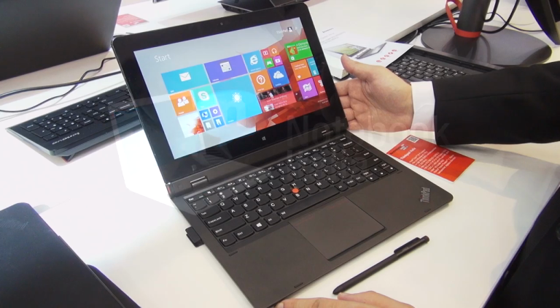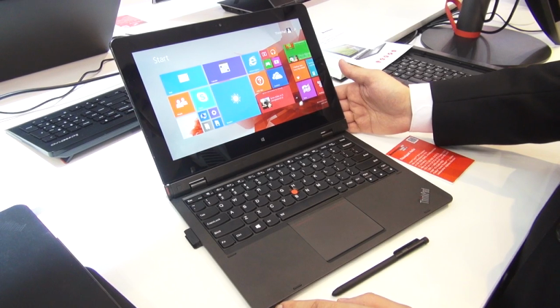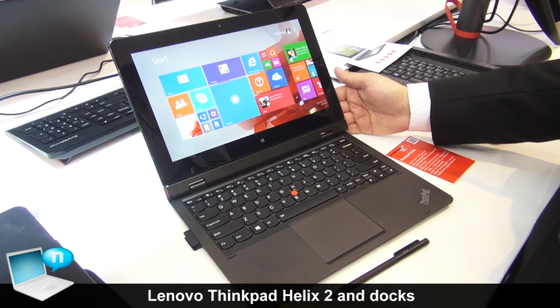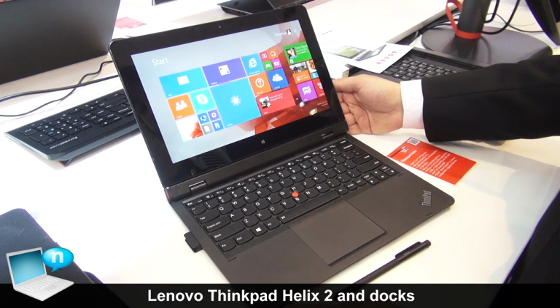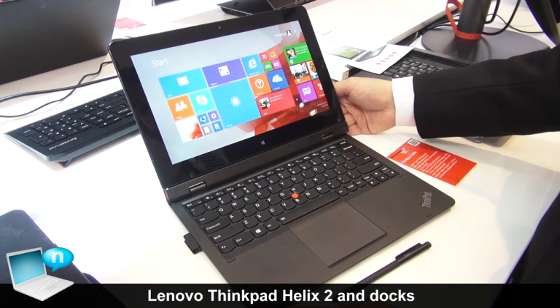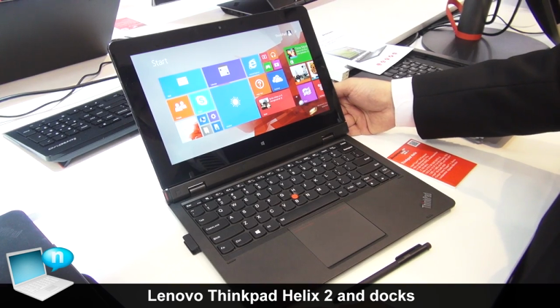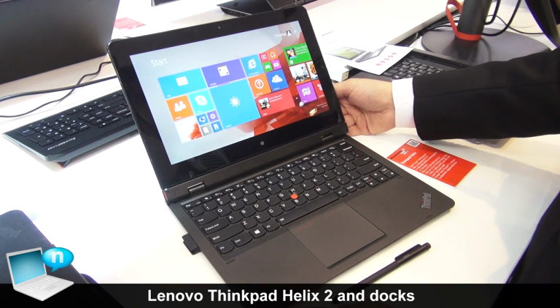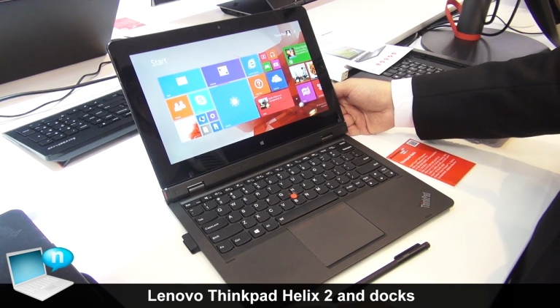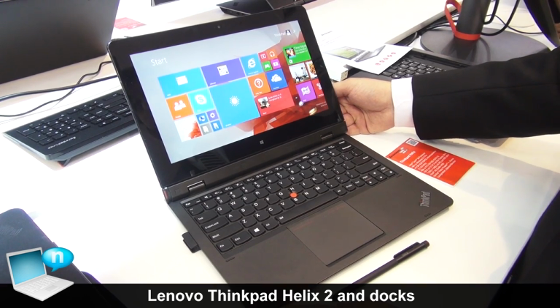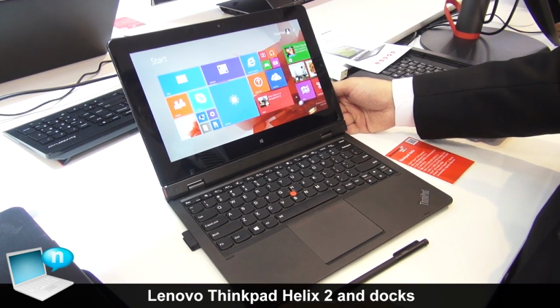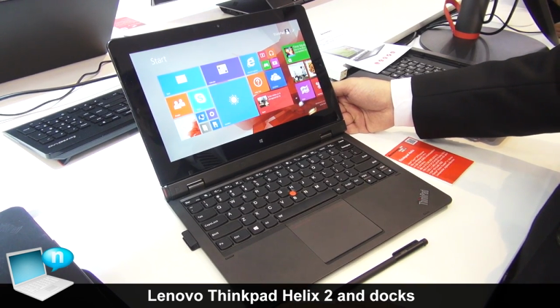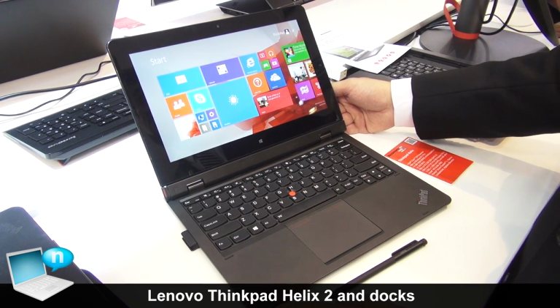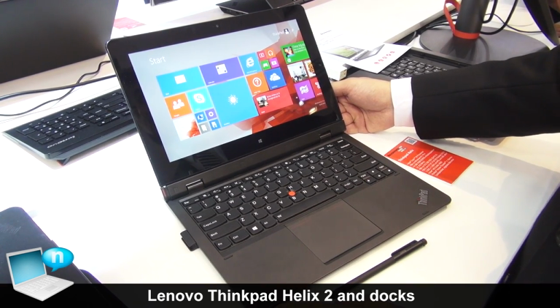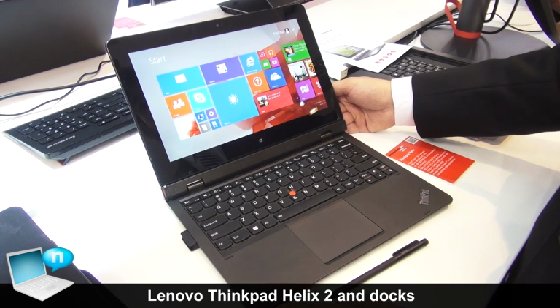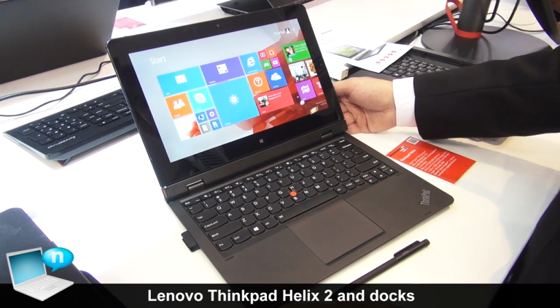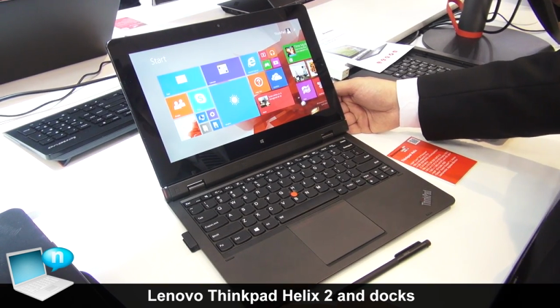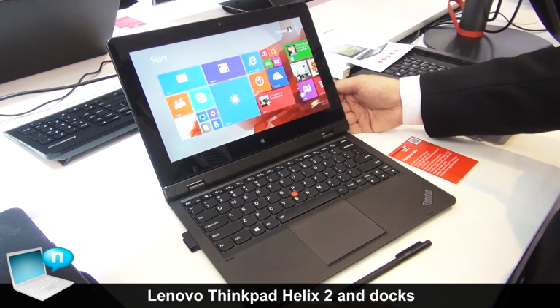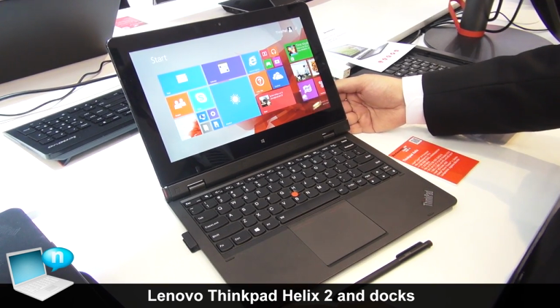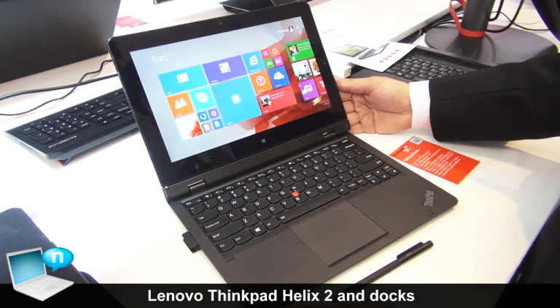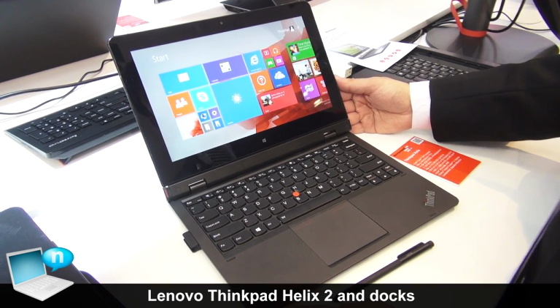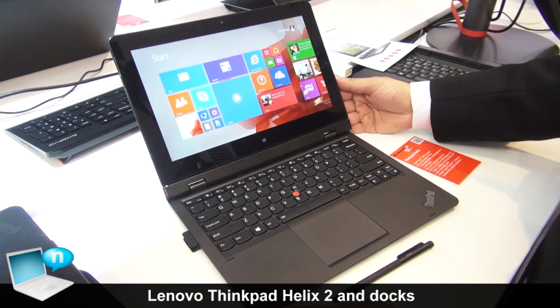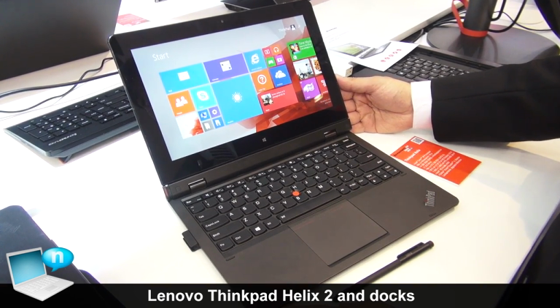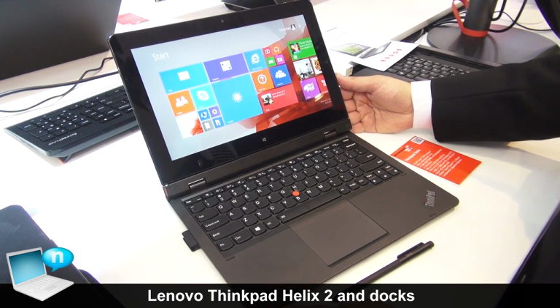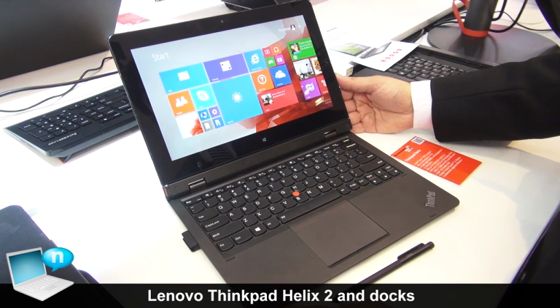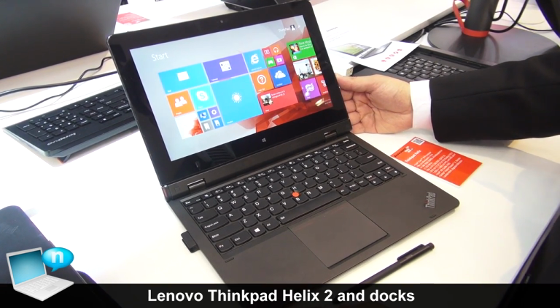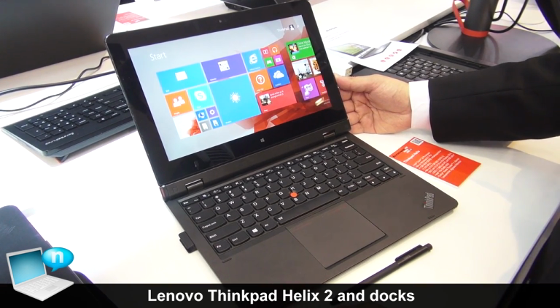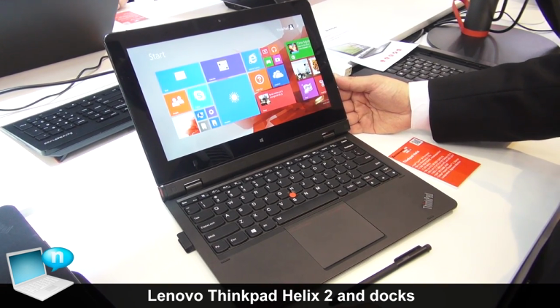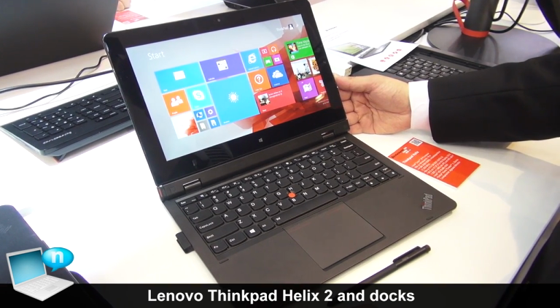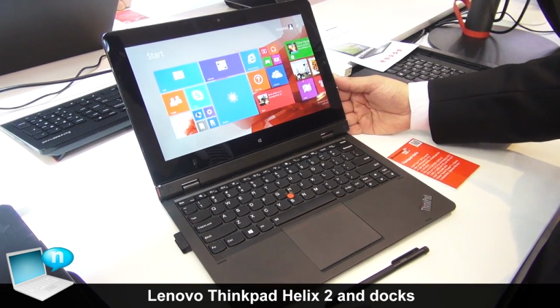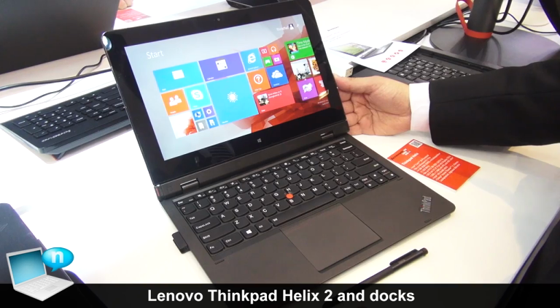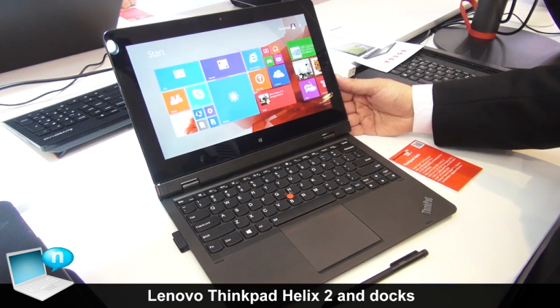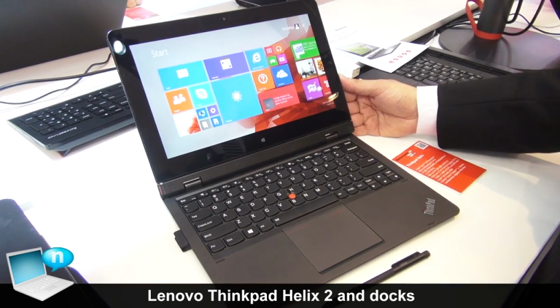Hi, my name is Sumit Ertin. I'm from Lenovo Germany and today I want to show you the new Helix 2.